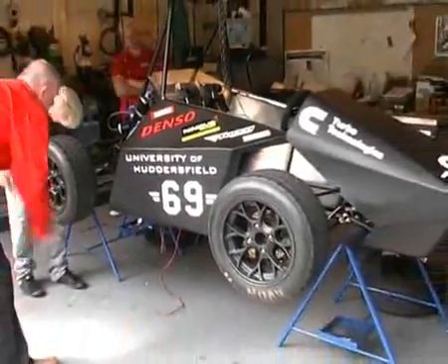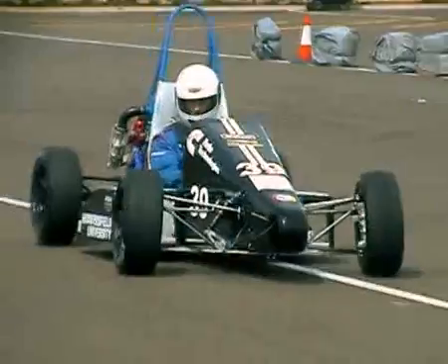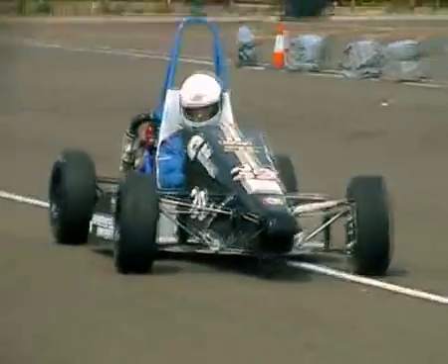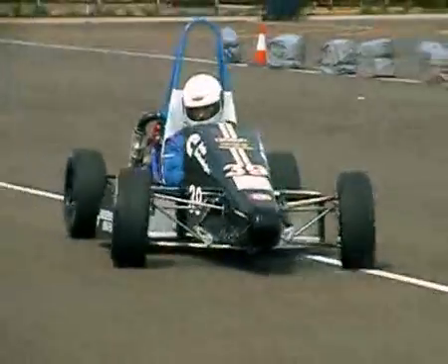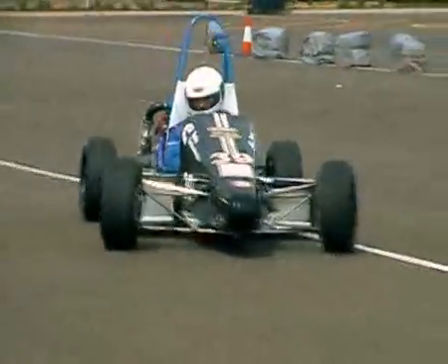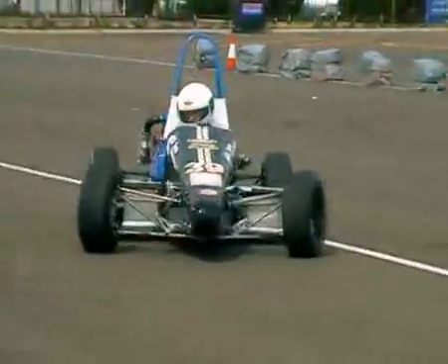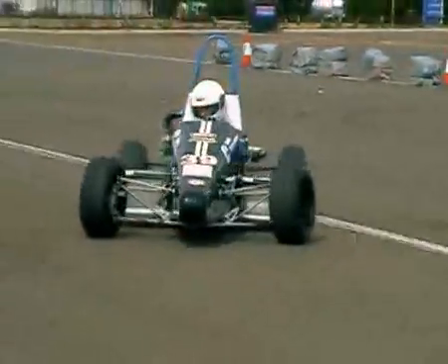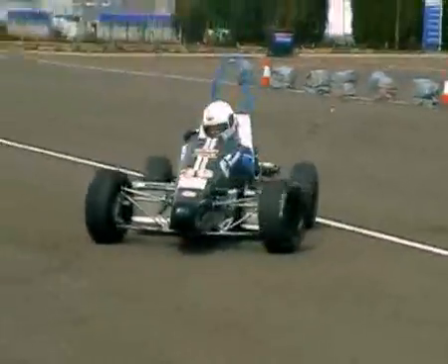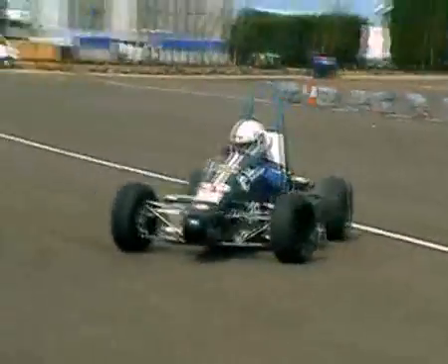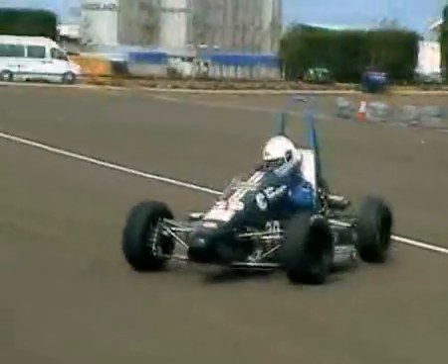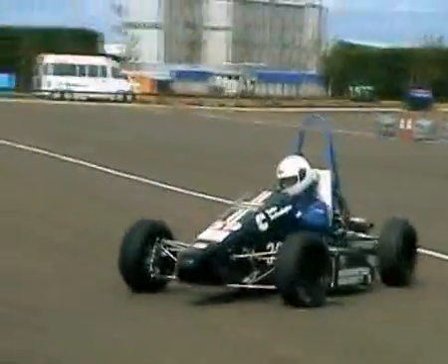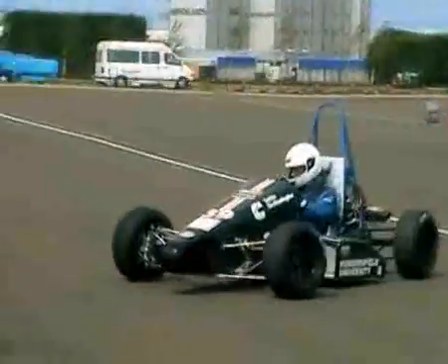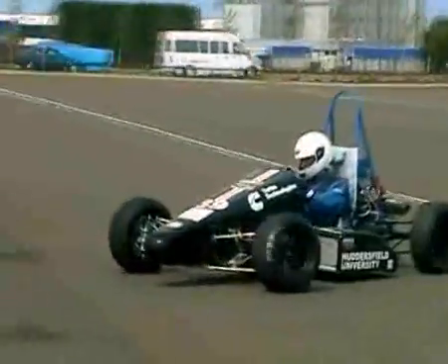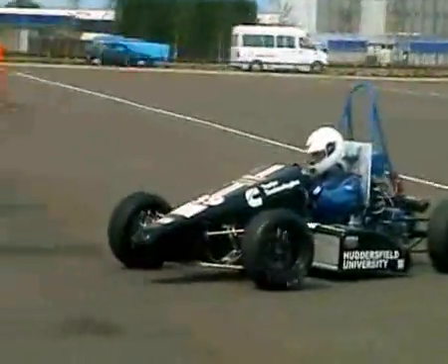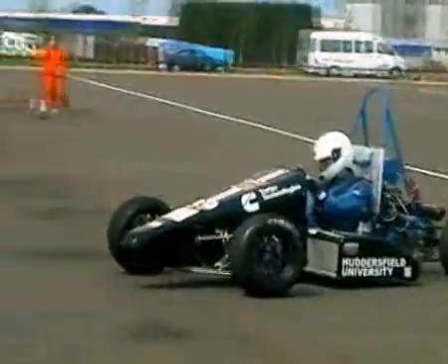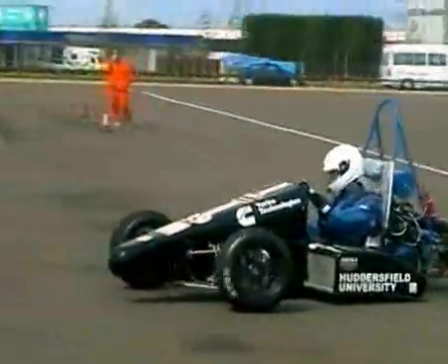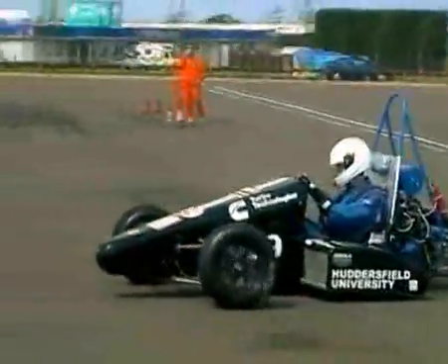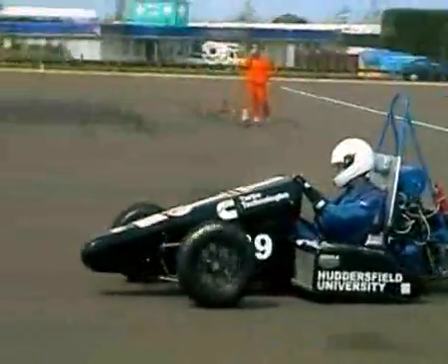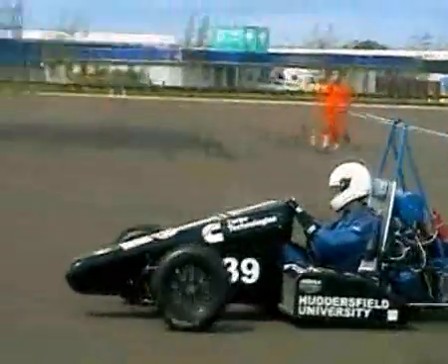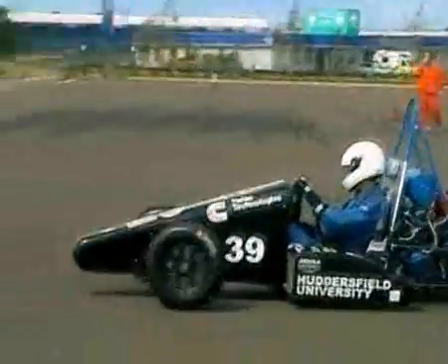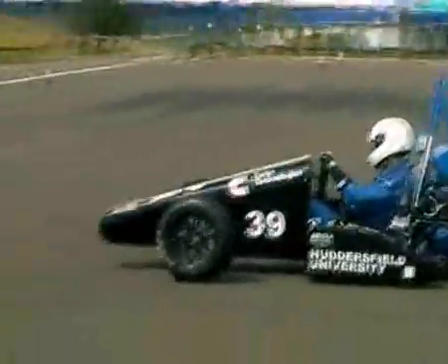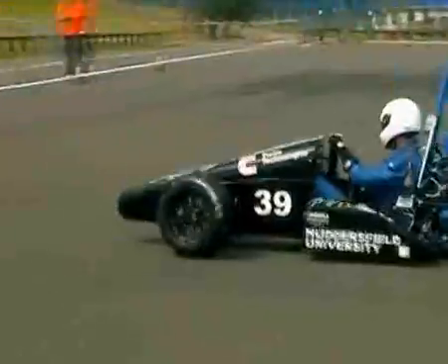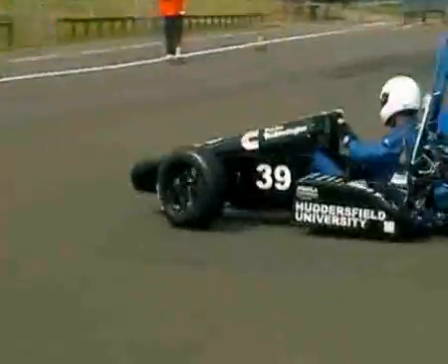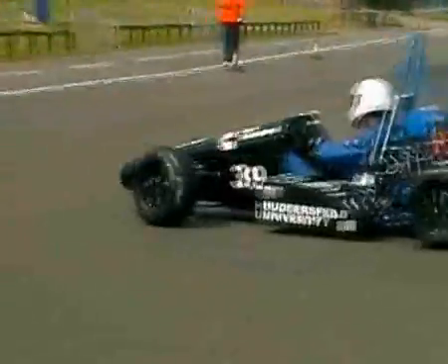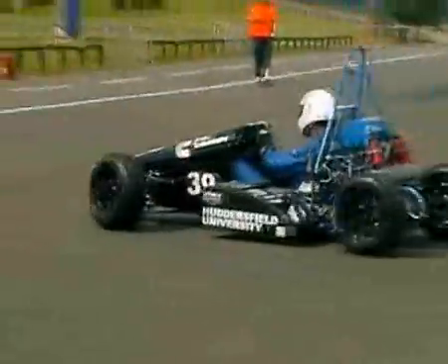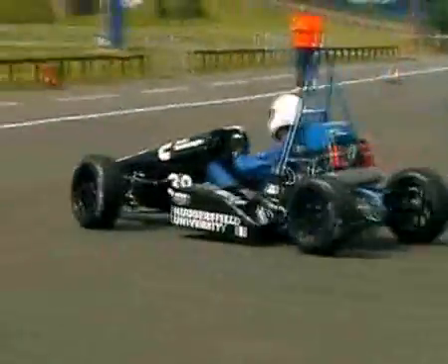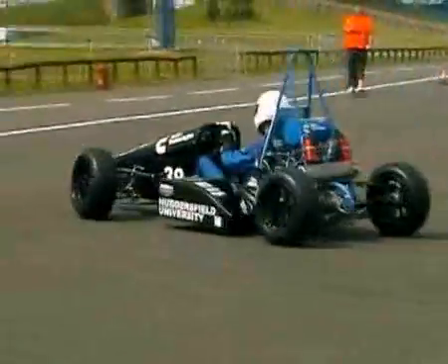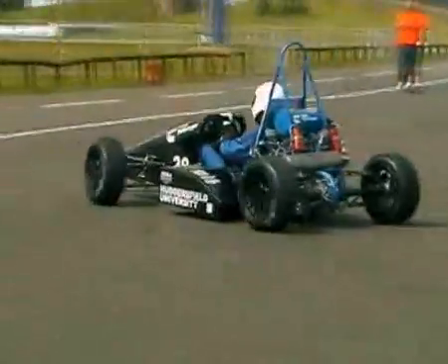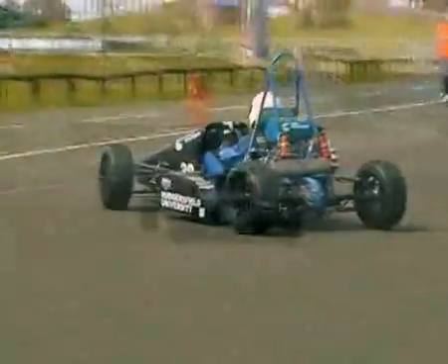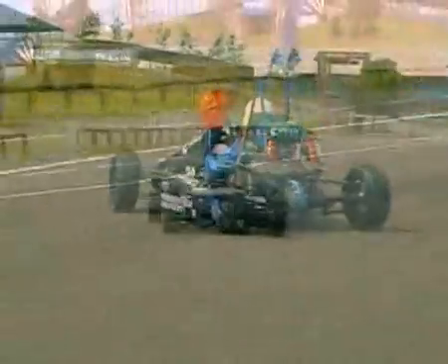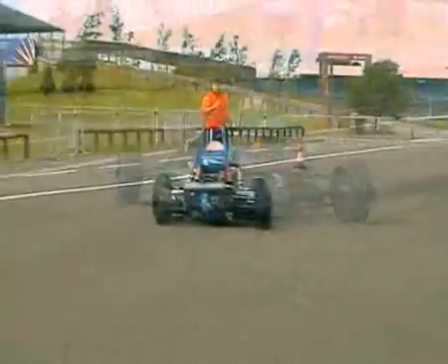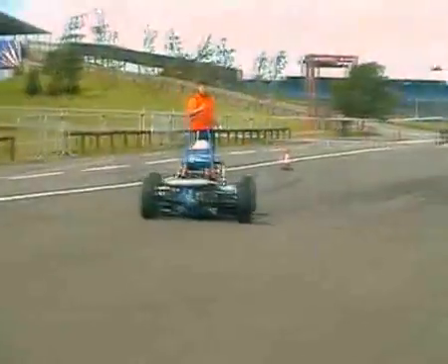During the competition, the car is tested for high performance in terms of its acceleration, braking and handling qualities.